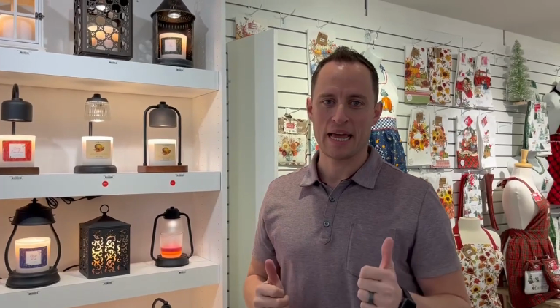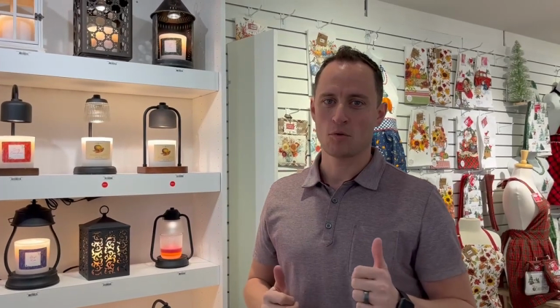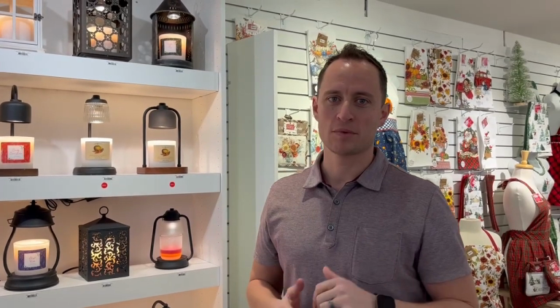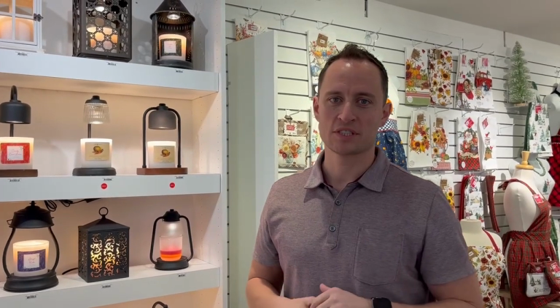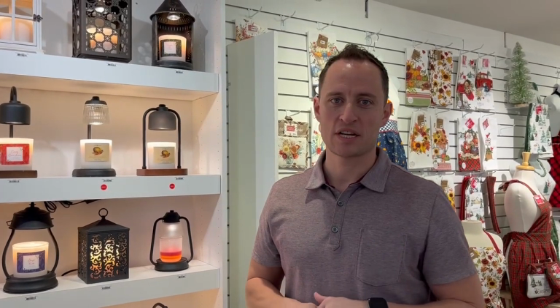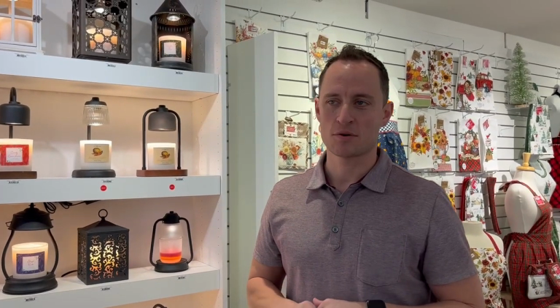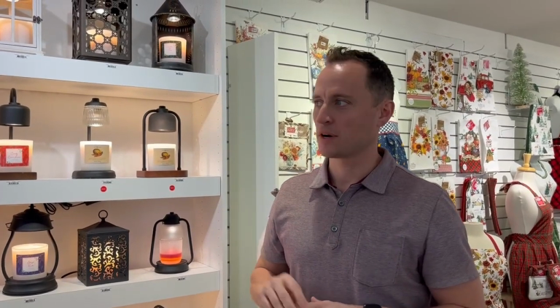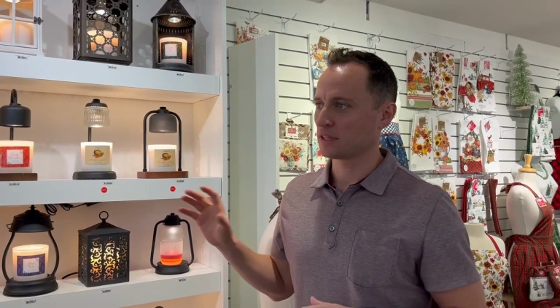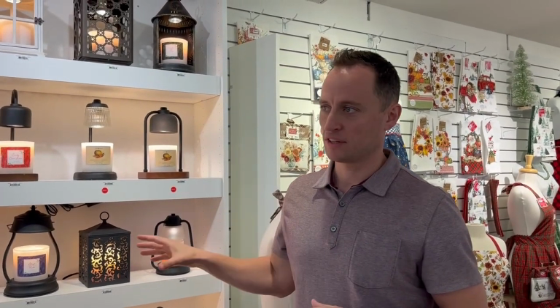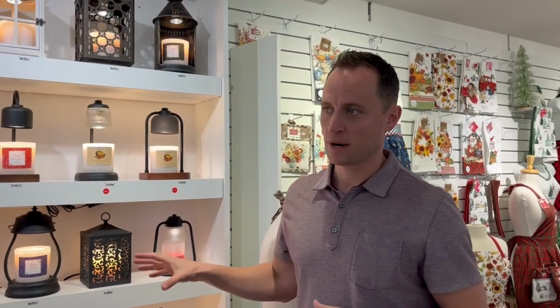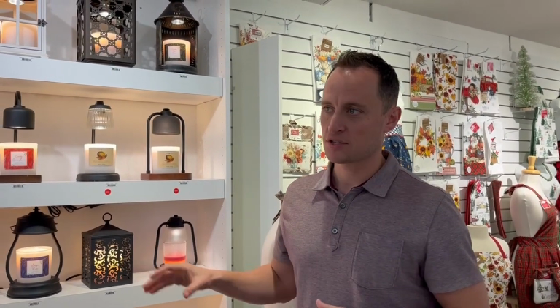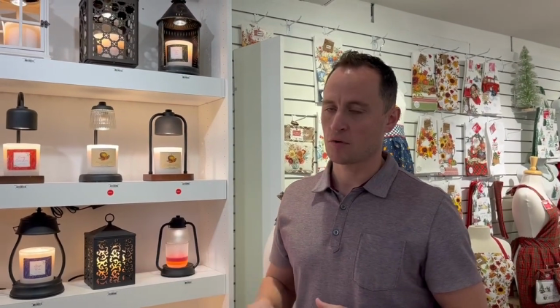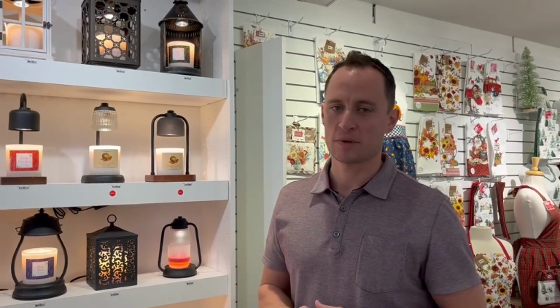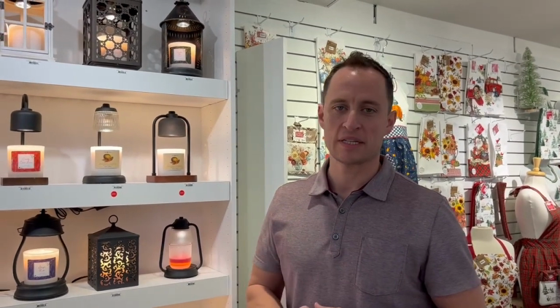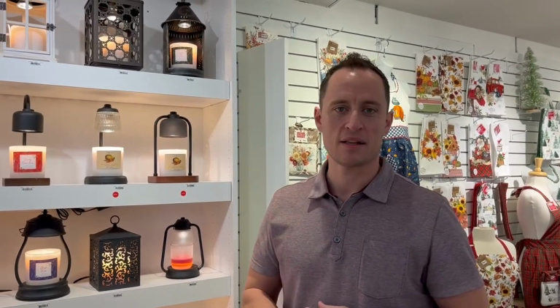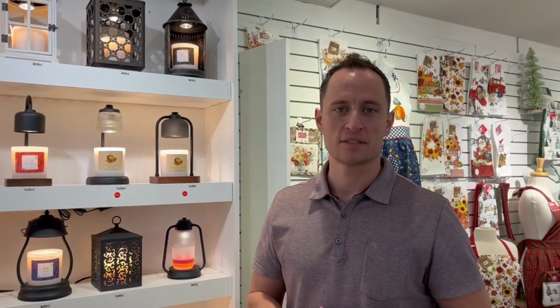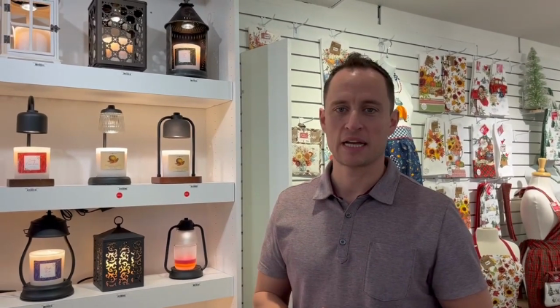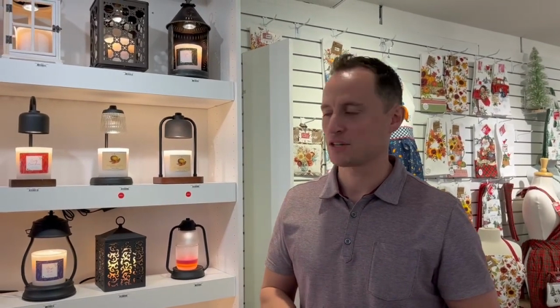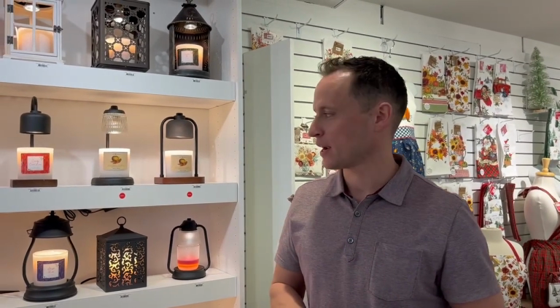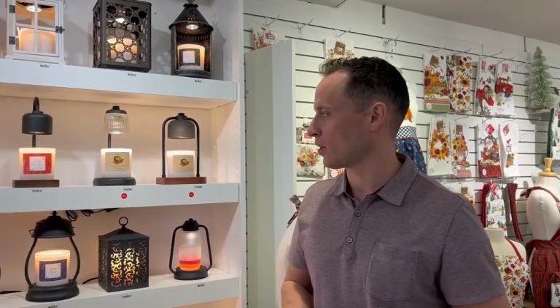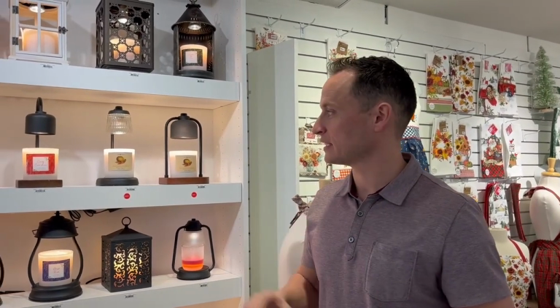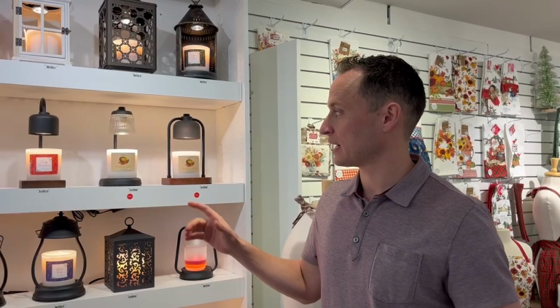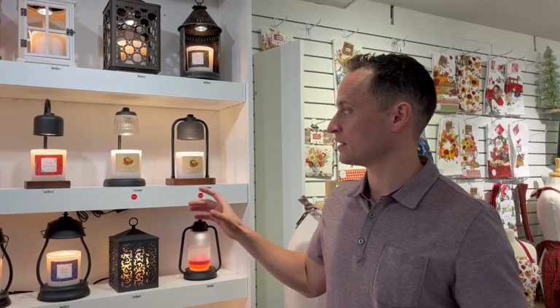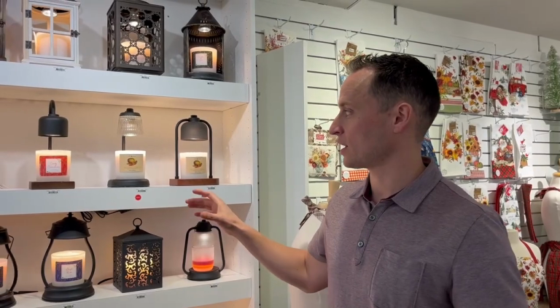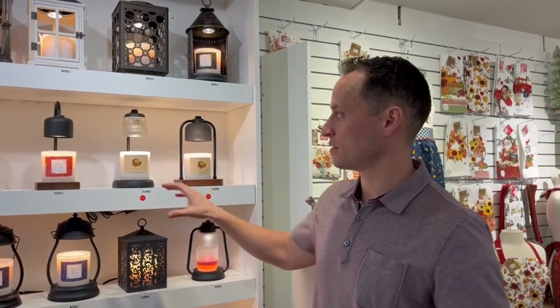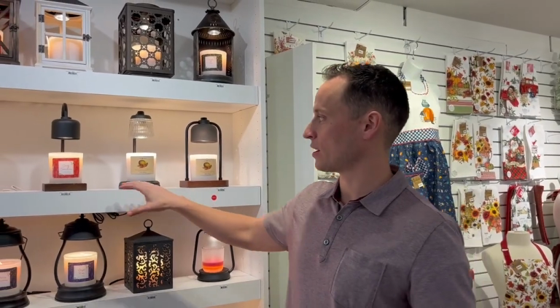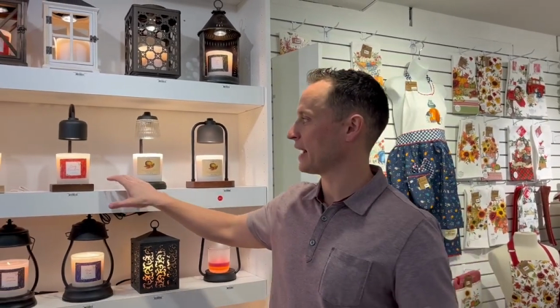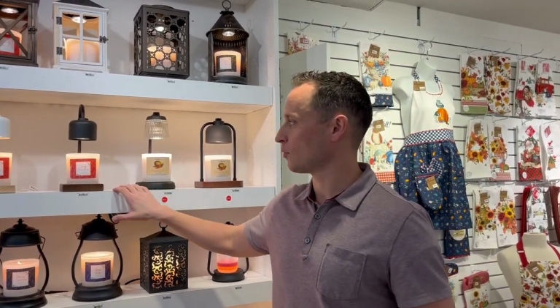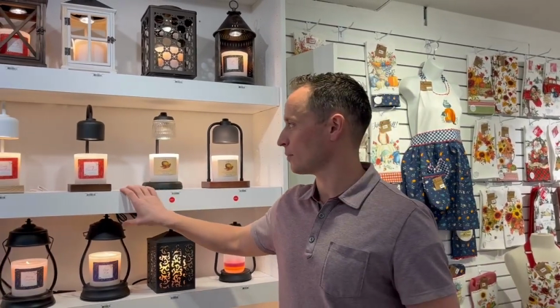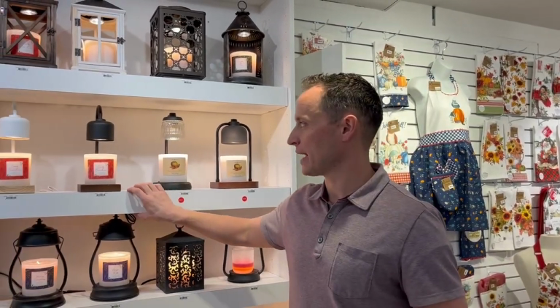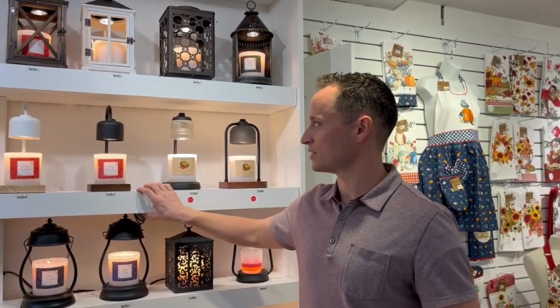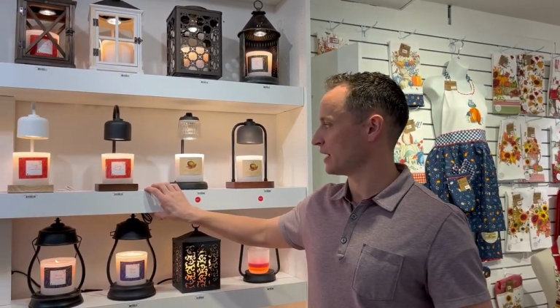Candle Warmers Etc. — we're here in the Cliff Bright showroom at the Dallas Trademark, excited to talk to you about our candle warmer lamps today.